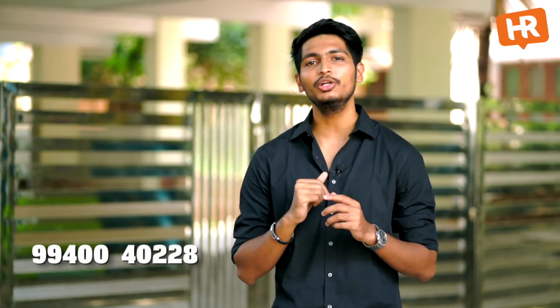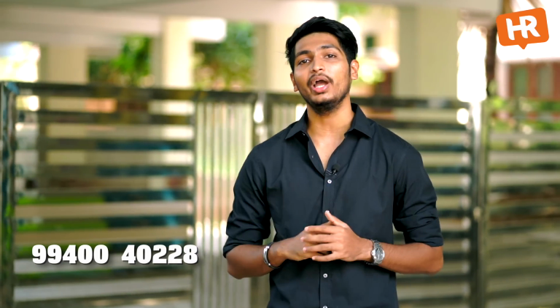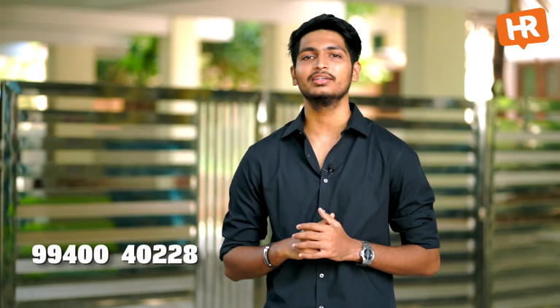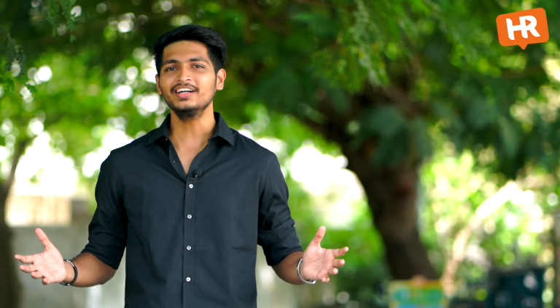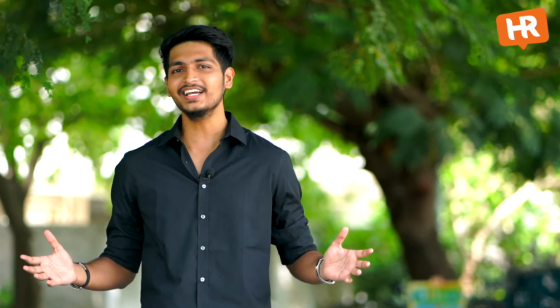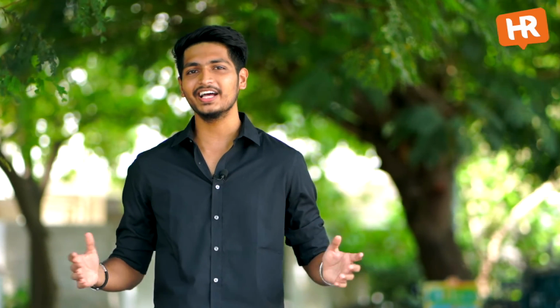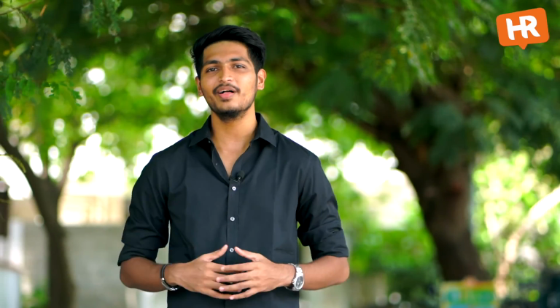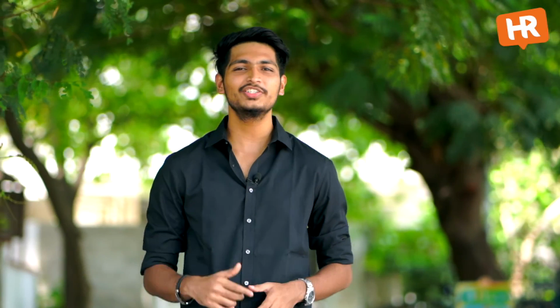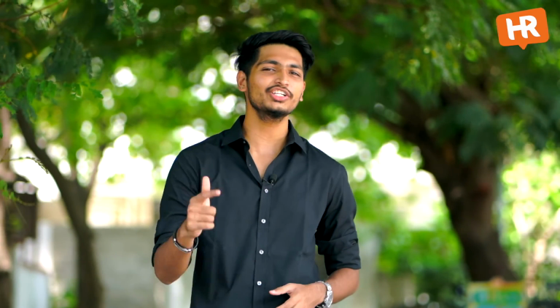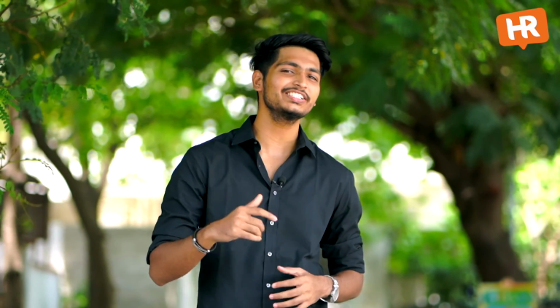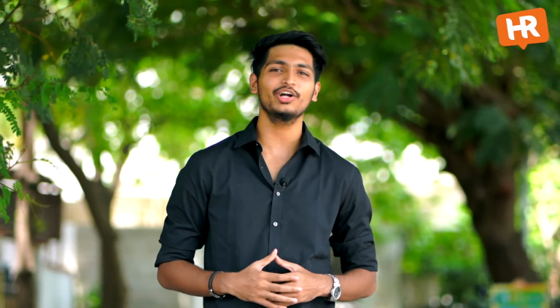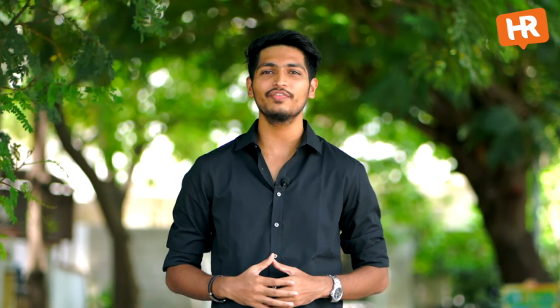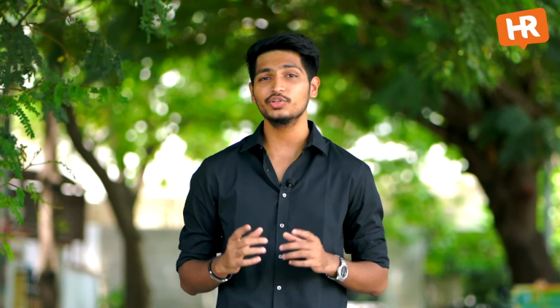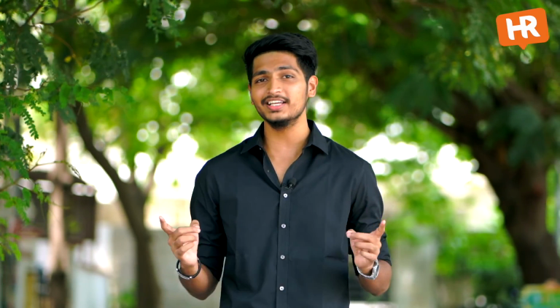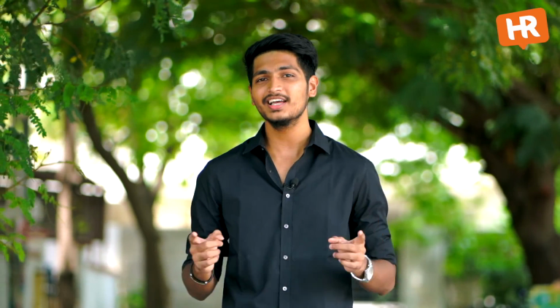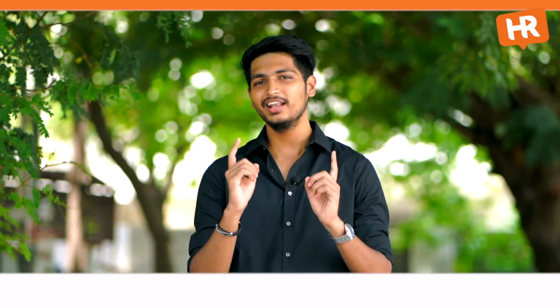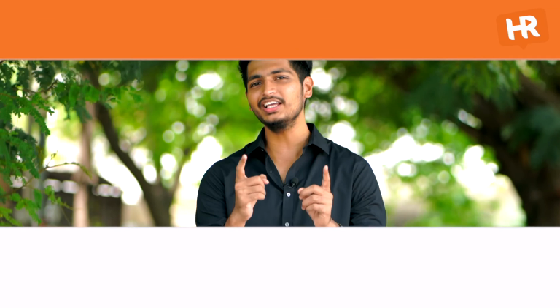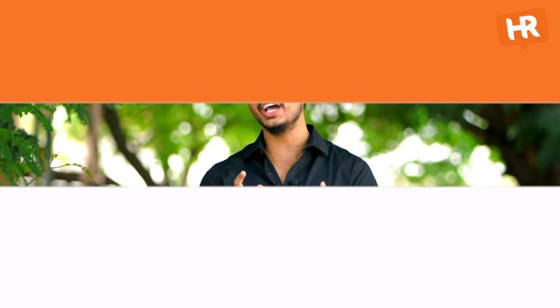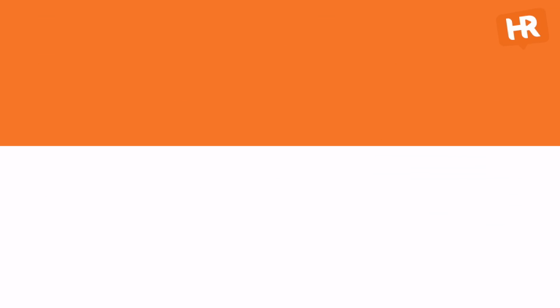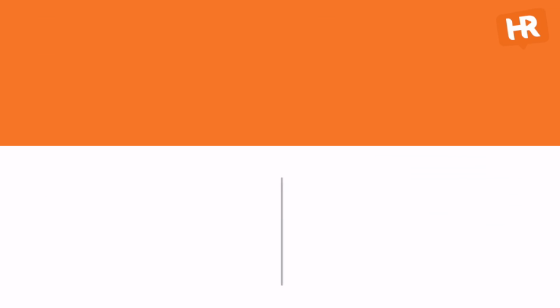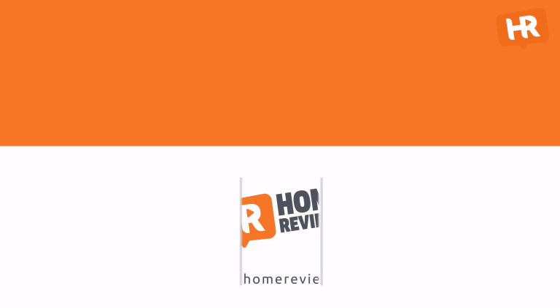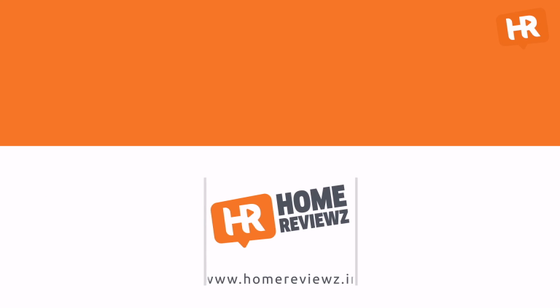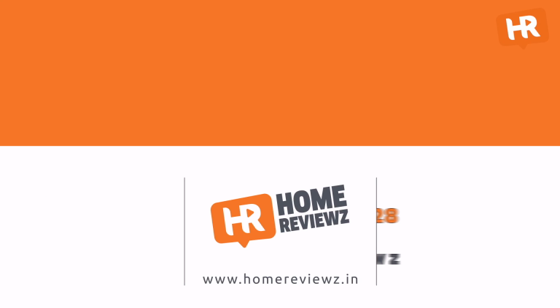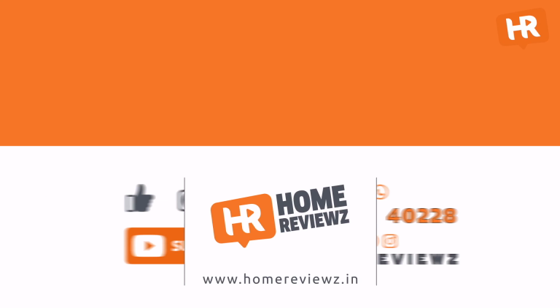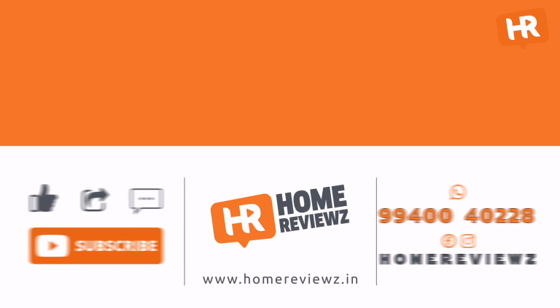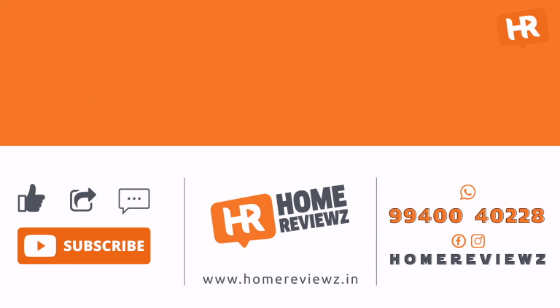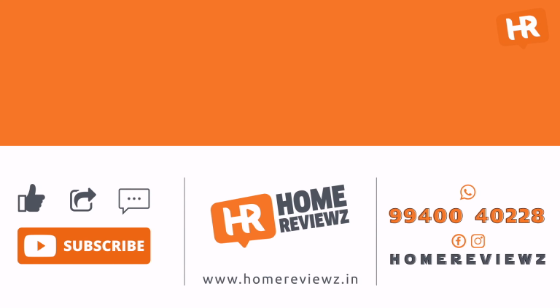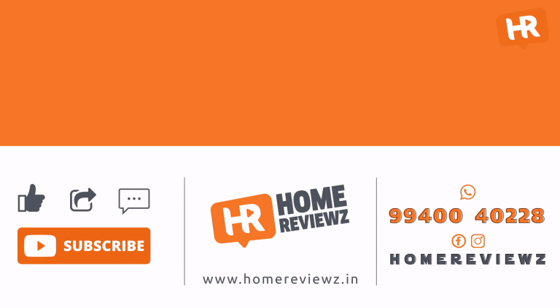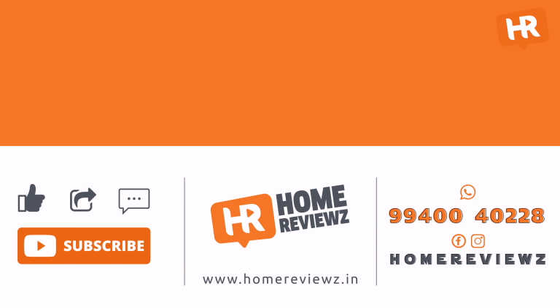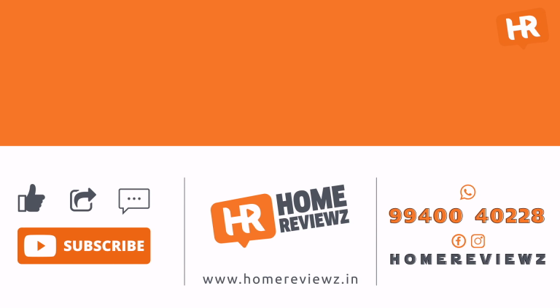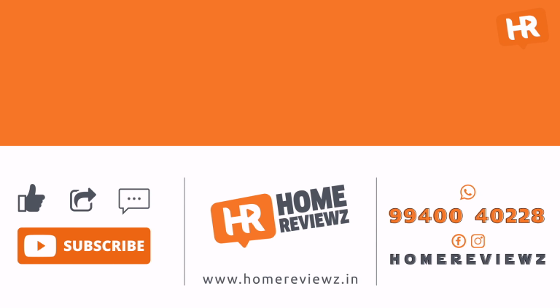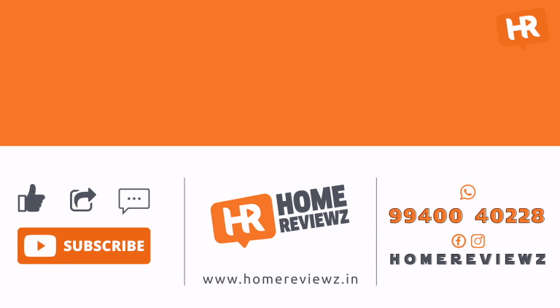Until next time, this is Krishna signing off. Like, share, and subscribe to Home Reviews.